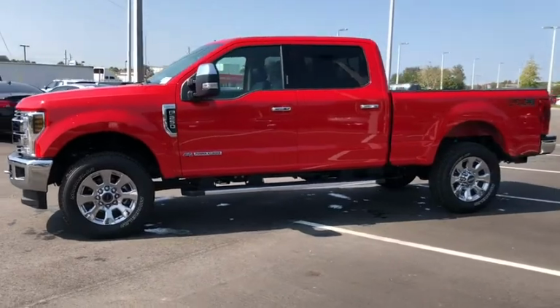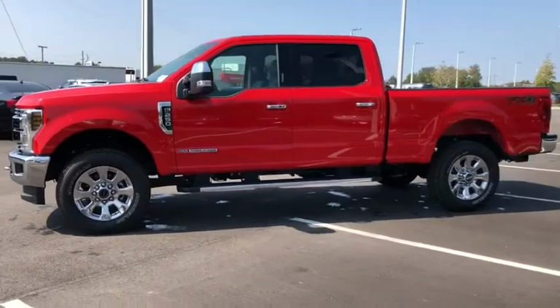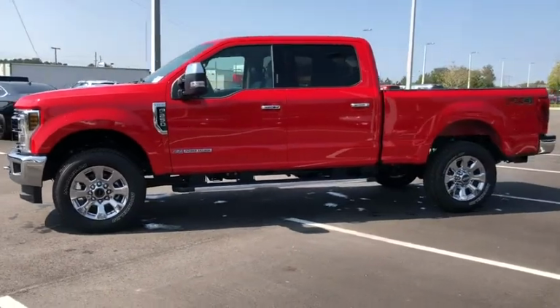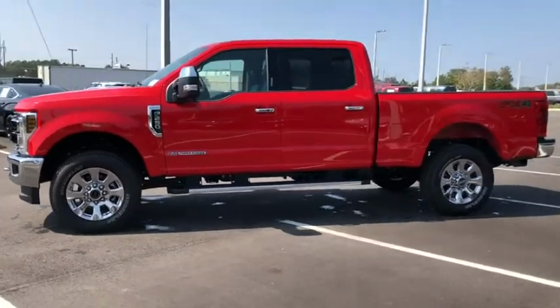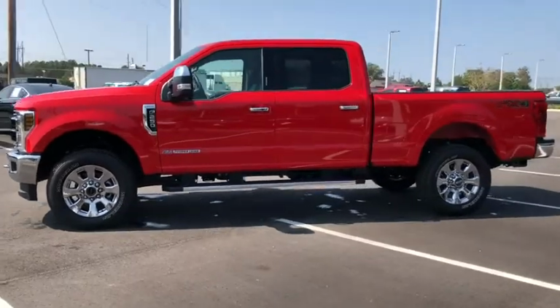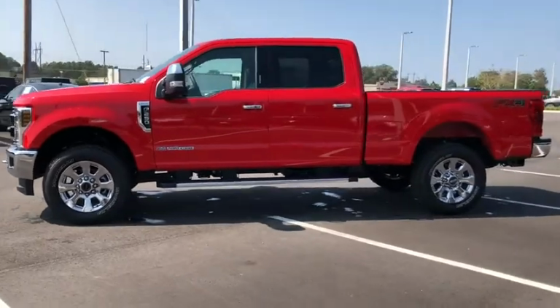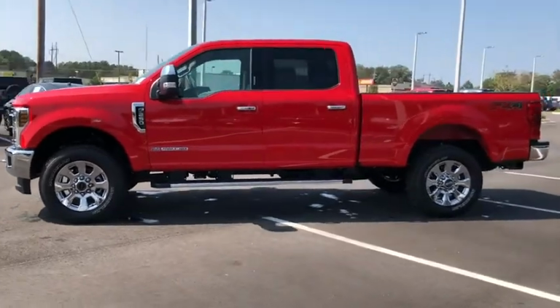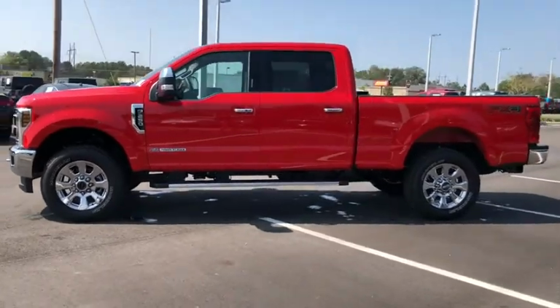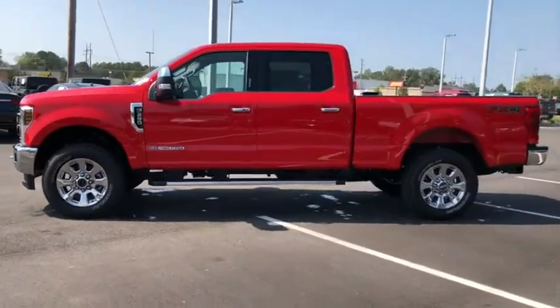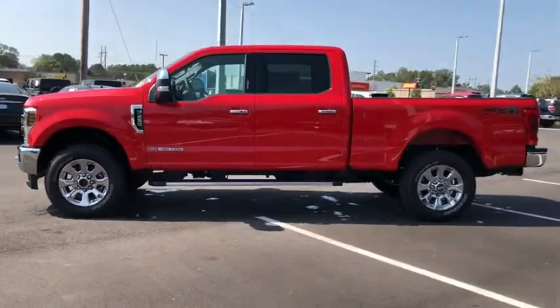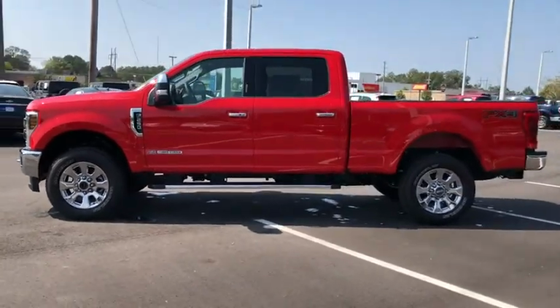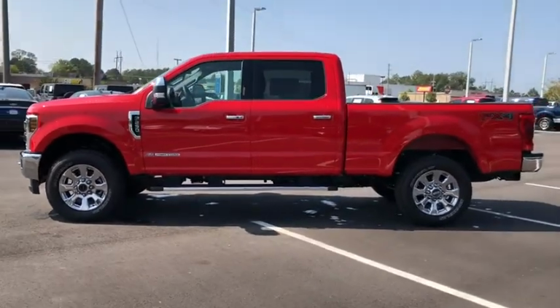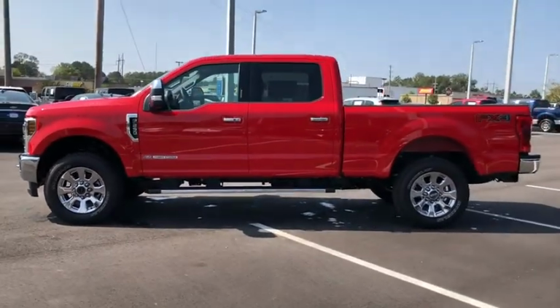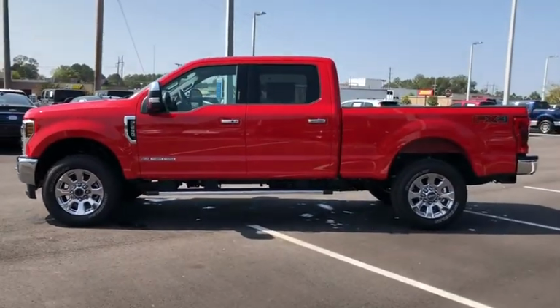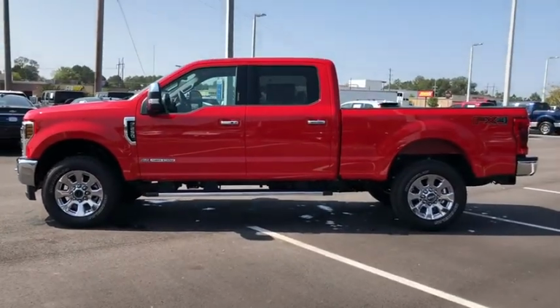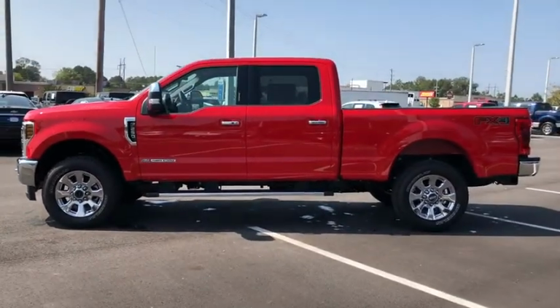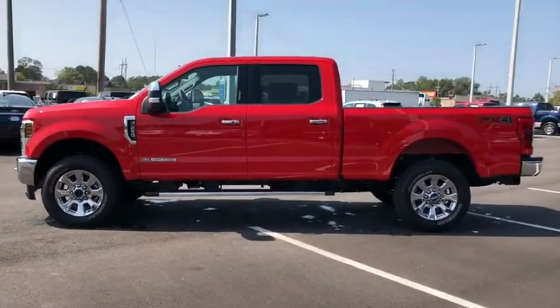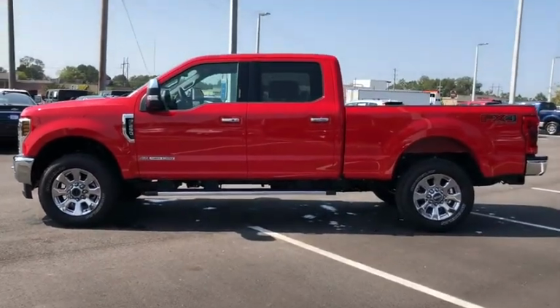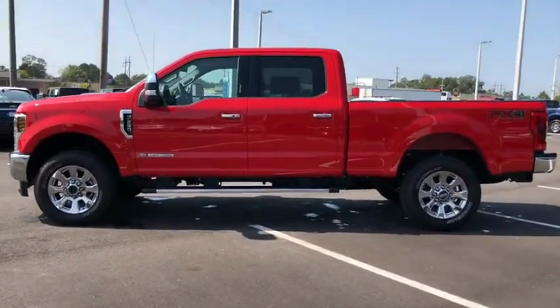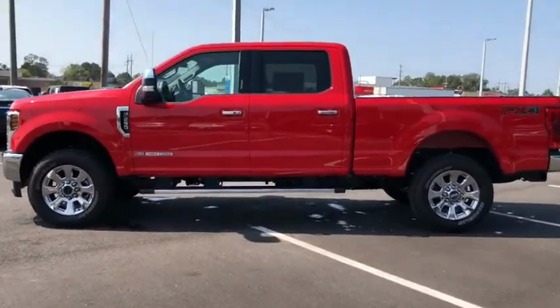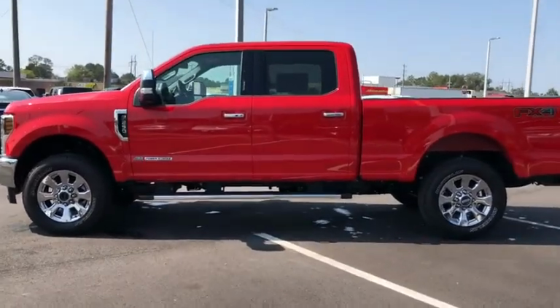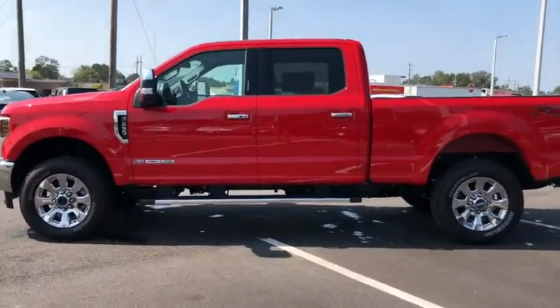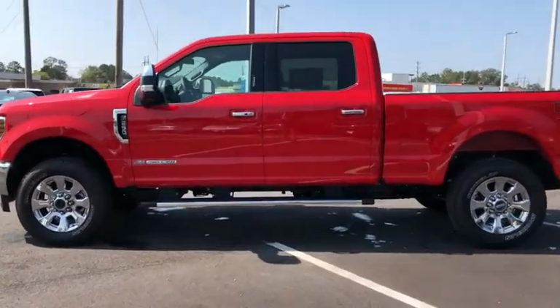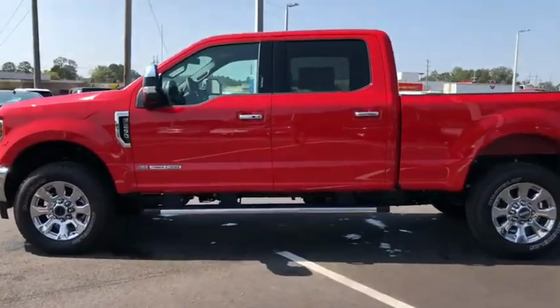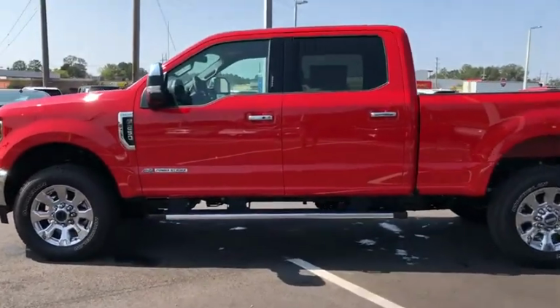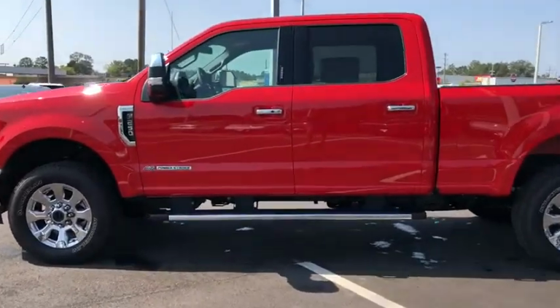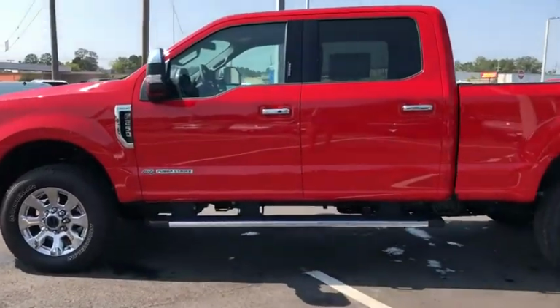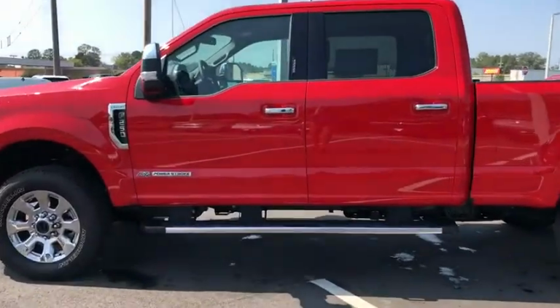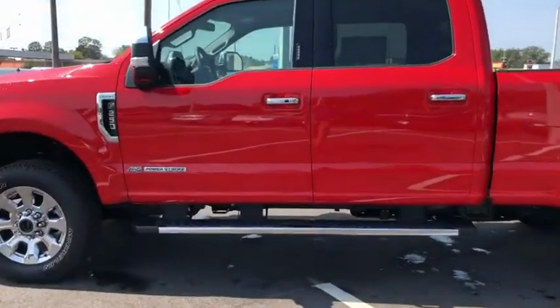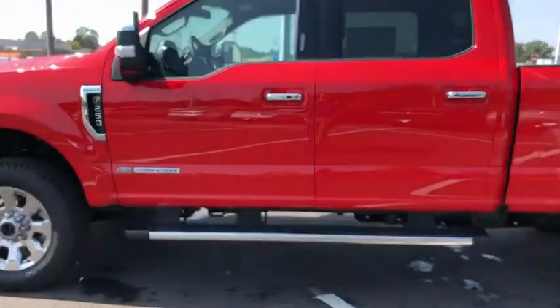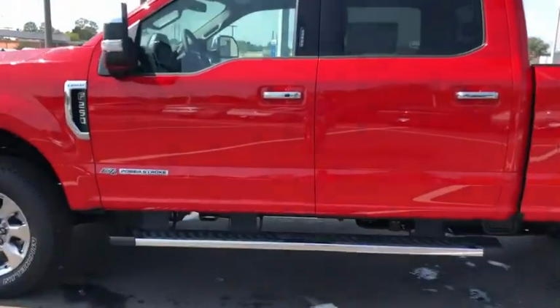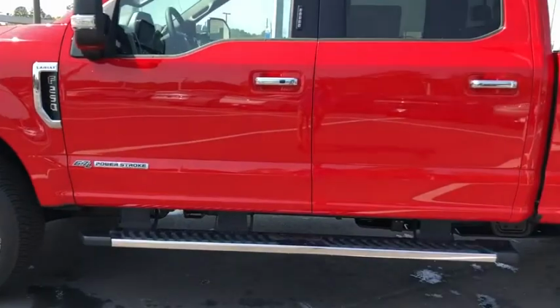Ford F-250 Super Duty. This vehicle has less than 200 miles.